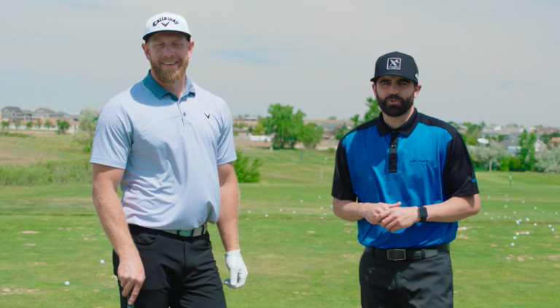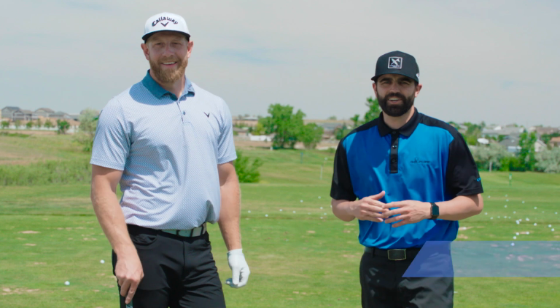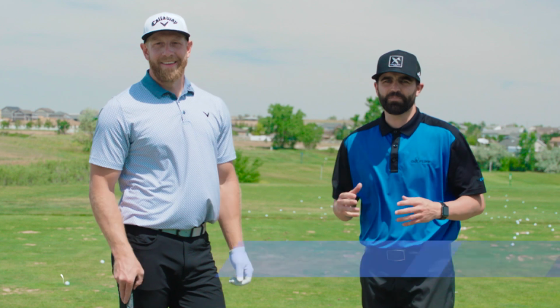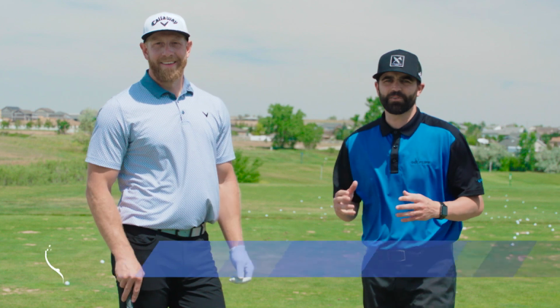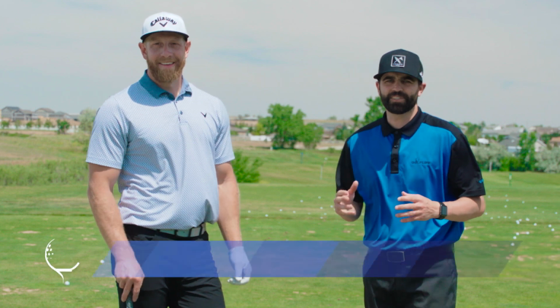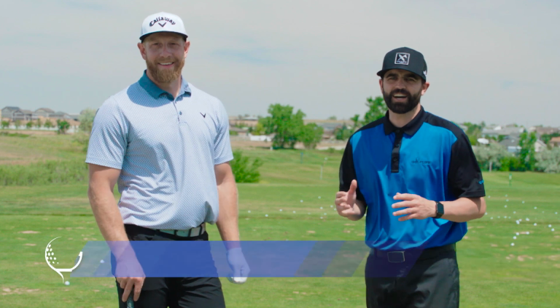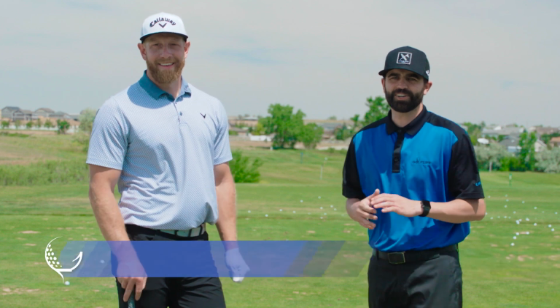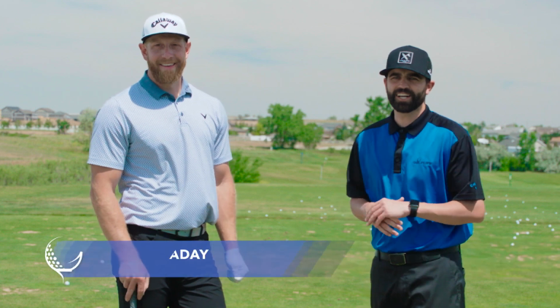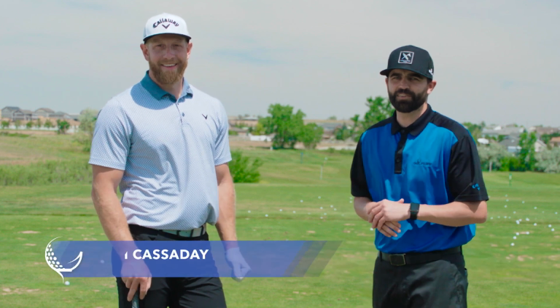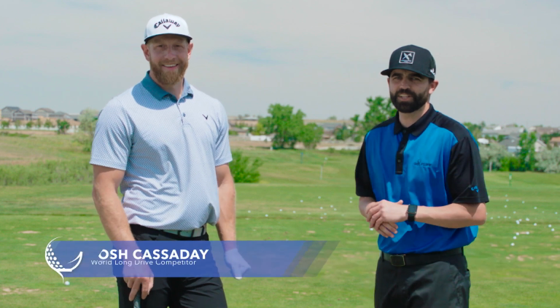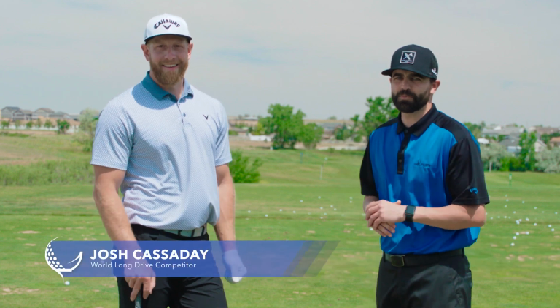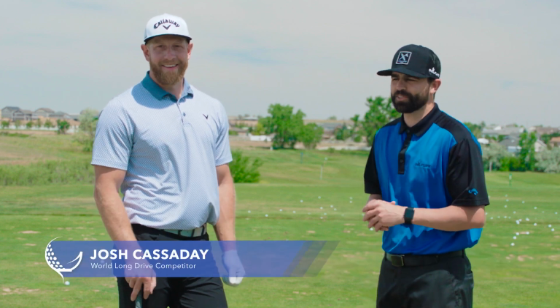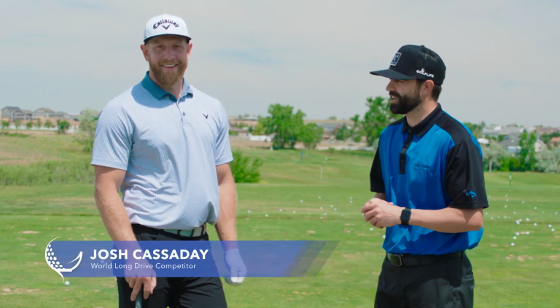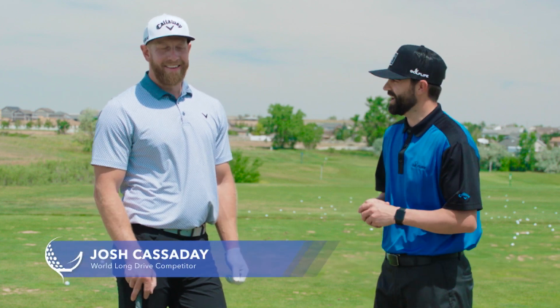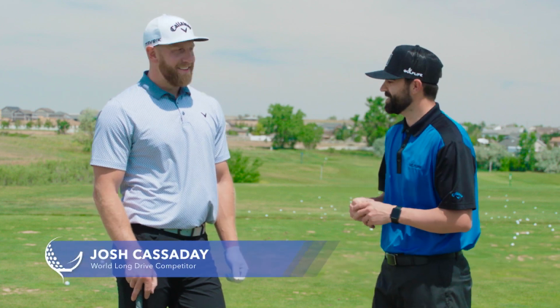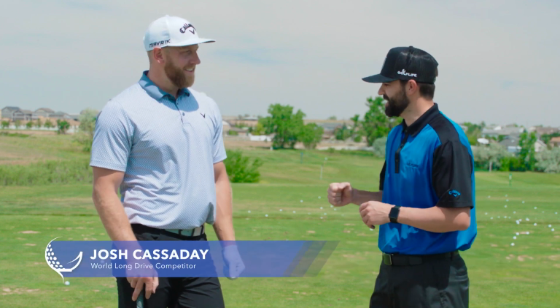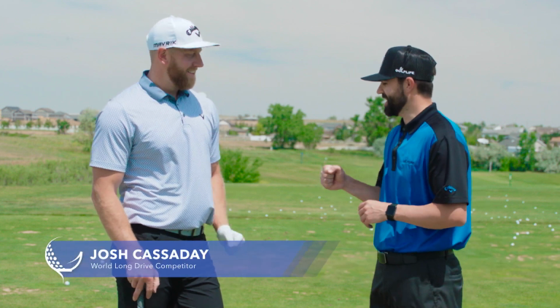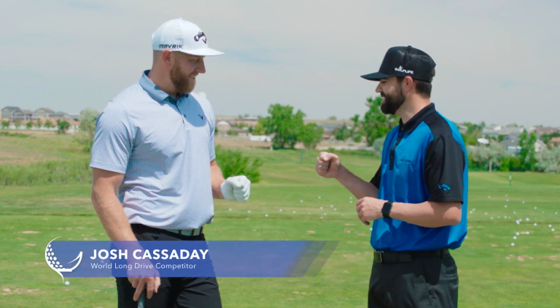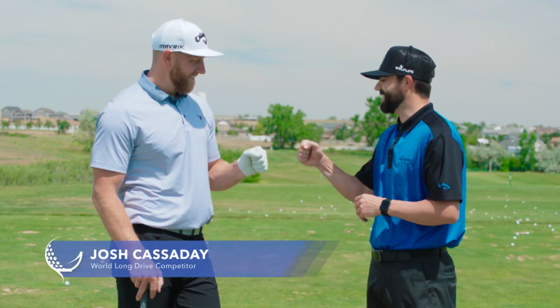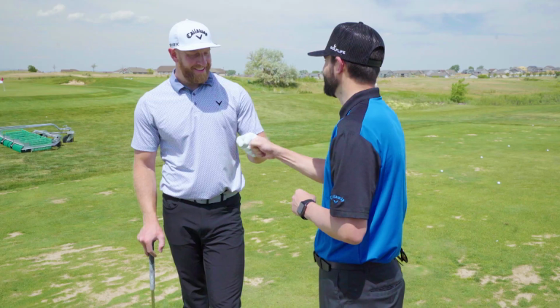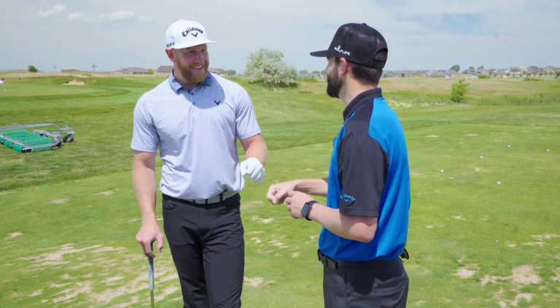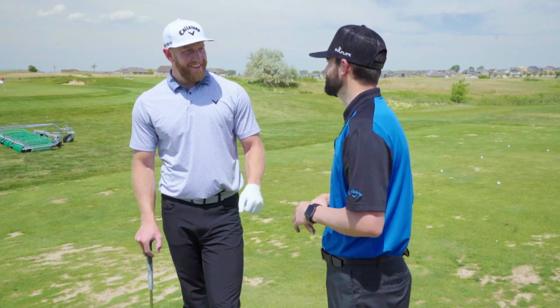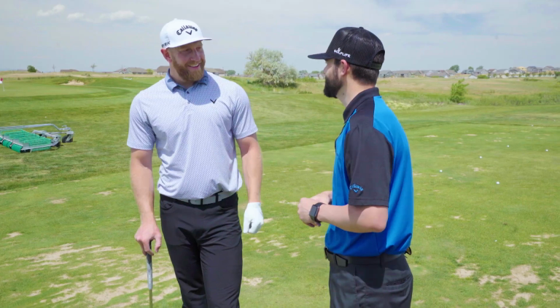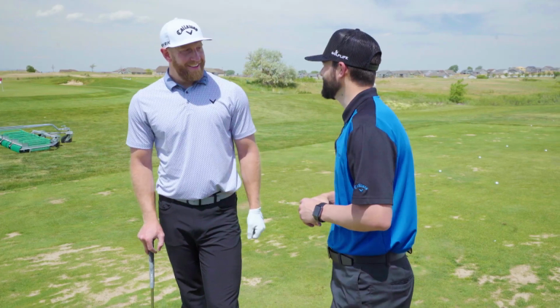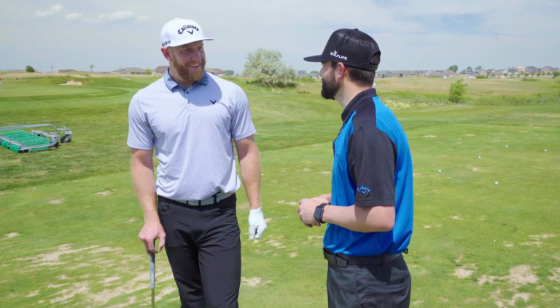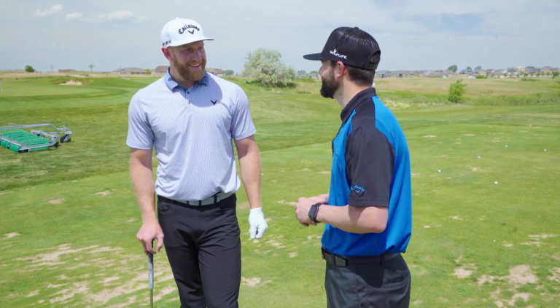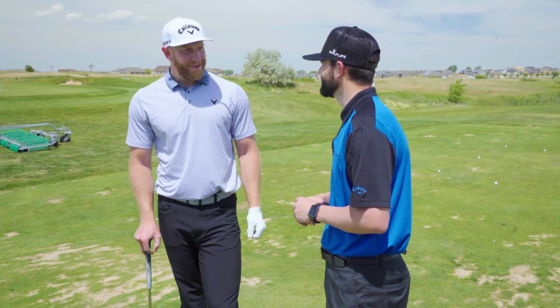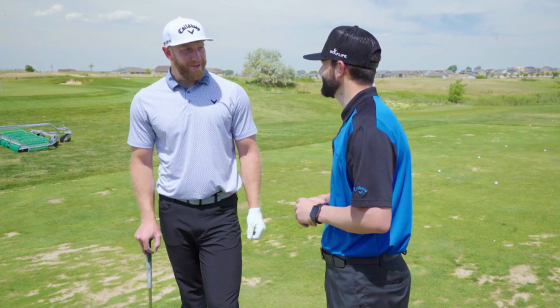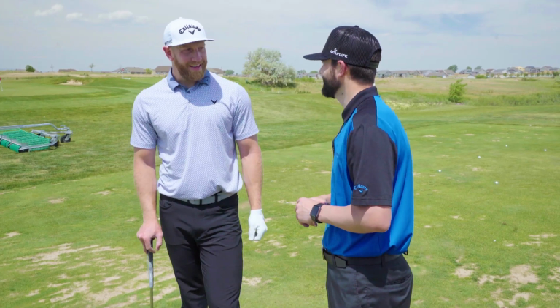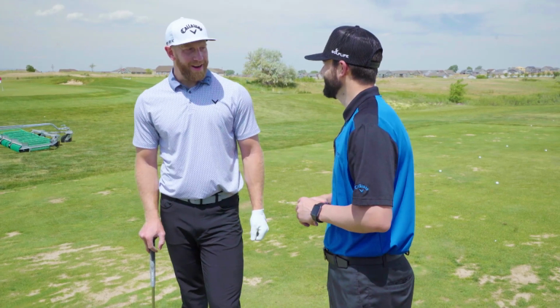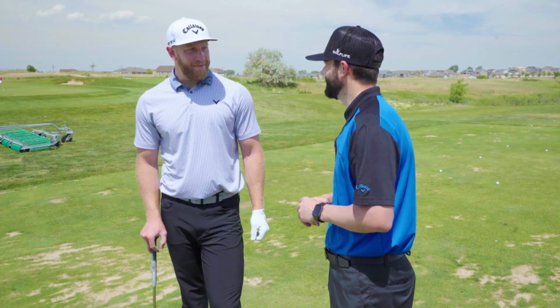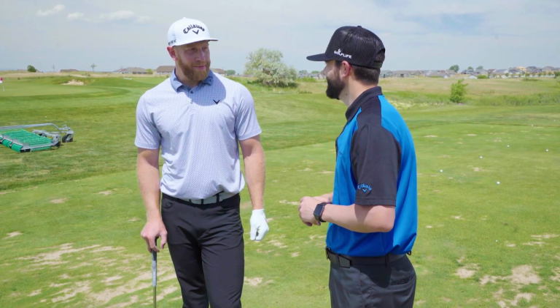We're here at beautiful Todd Creek Golf Club with our guest Josh Cassidy. Josh, appreciate you joining us. Colton, thanks for having me, man.